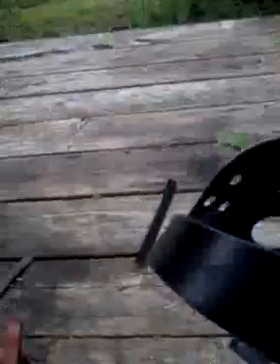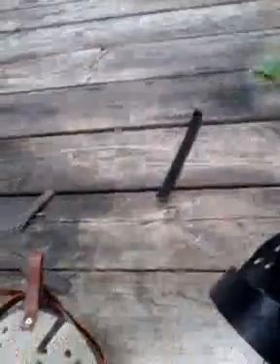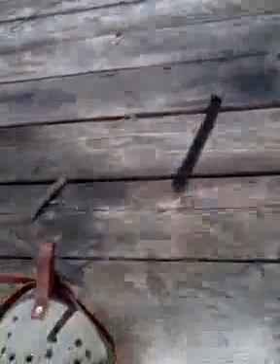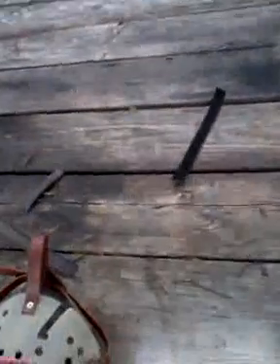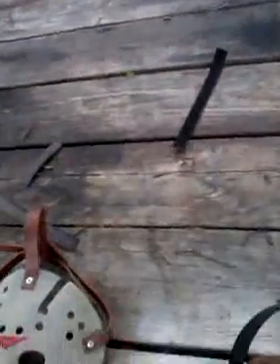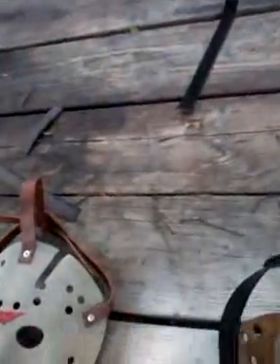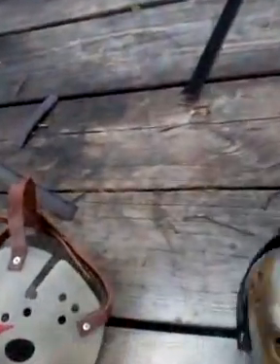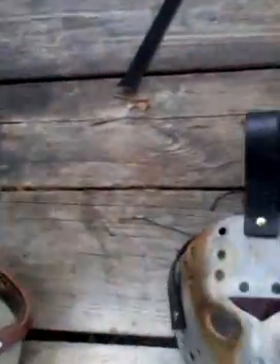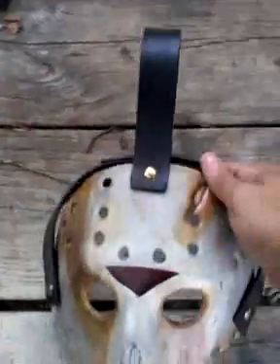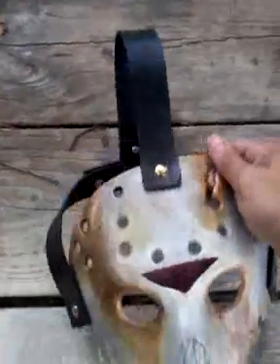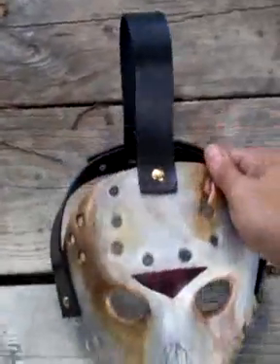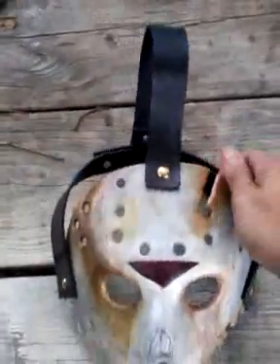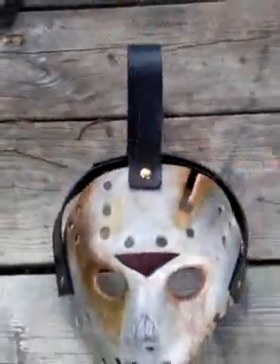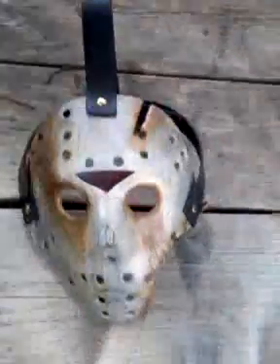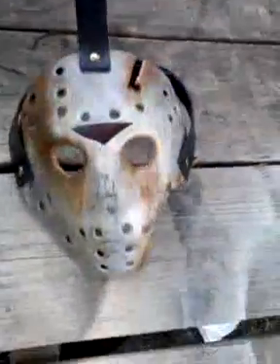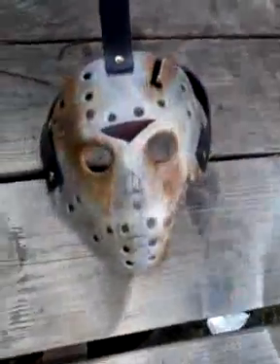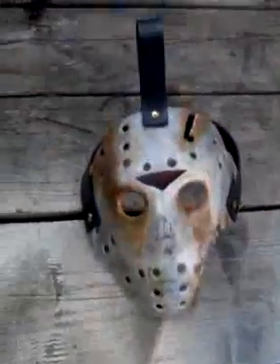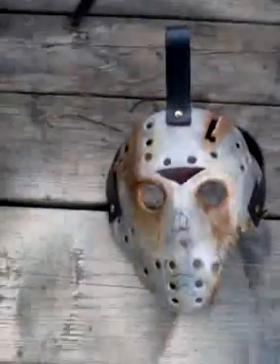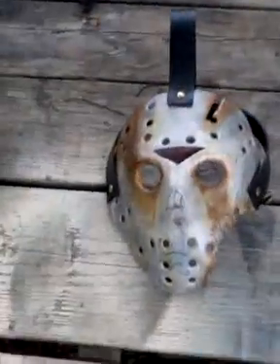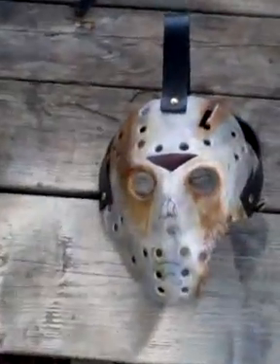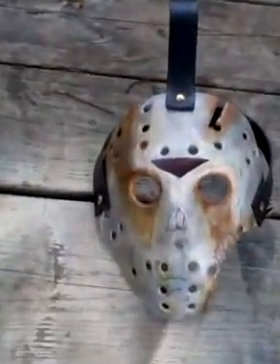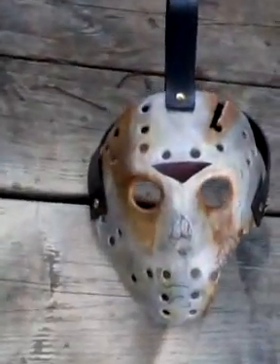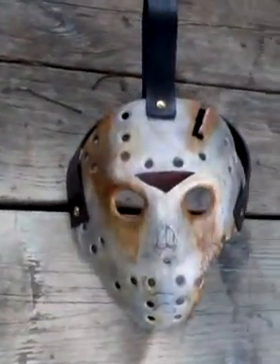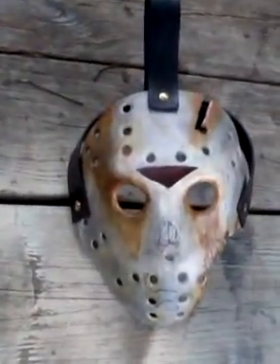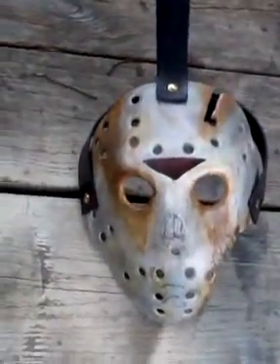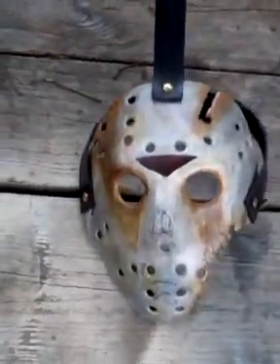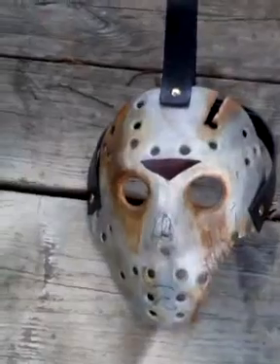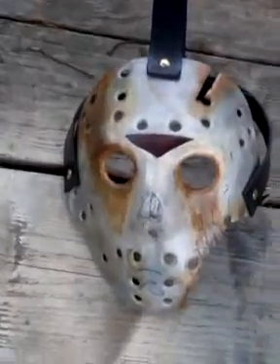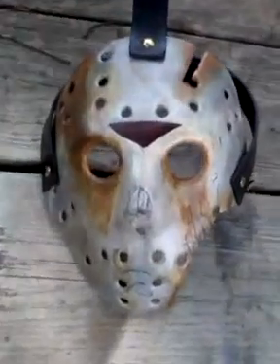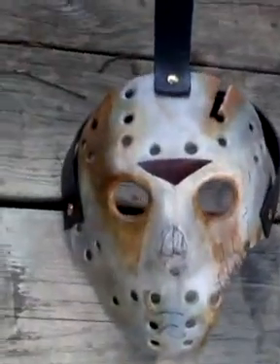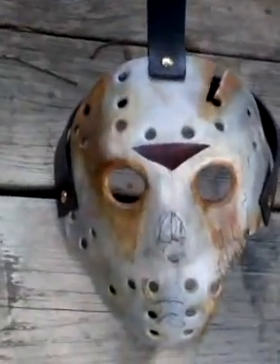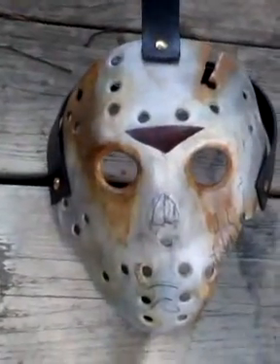I started making my mask adjustable on account of Shane Vandiver — his head's like 25 inches. He's a big, huge guy.